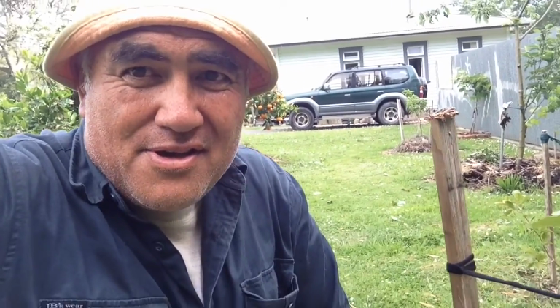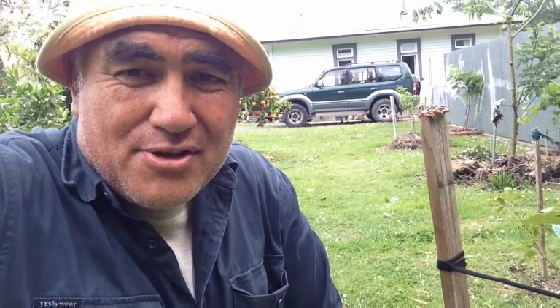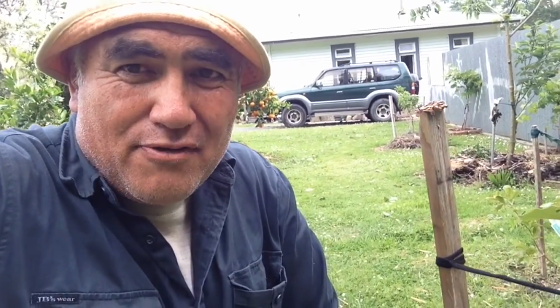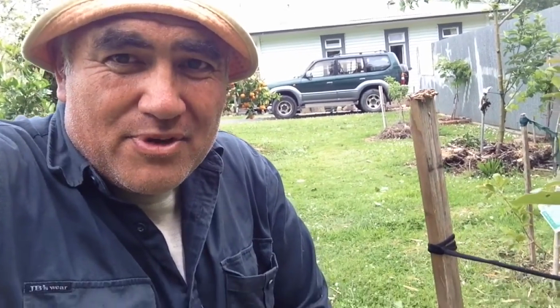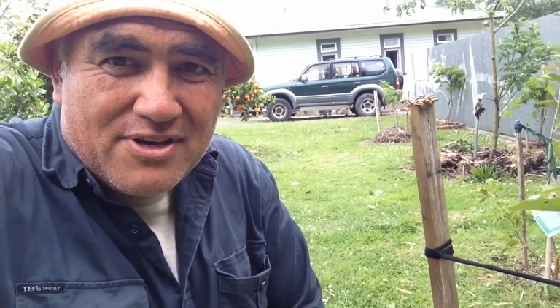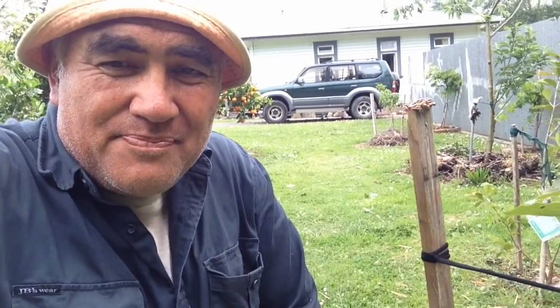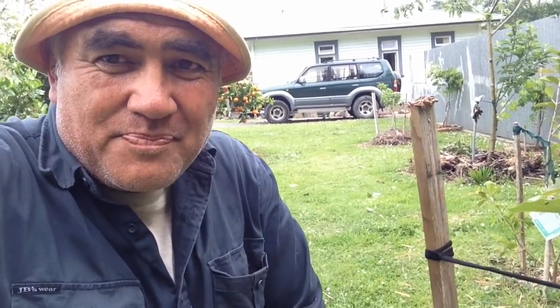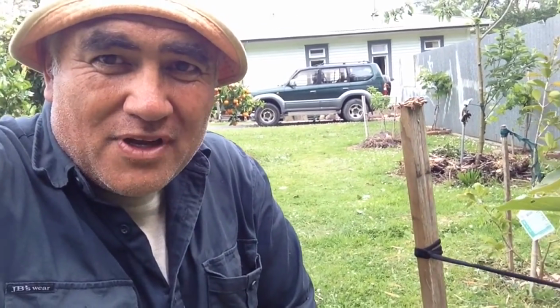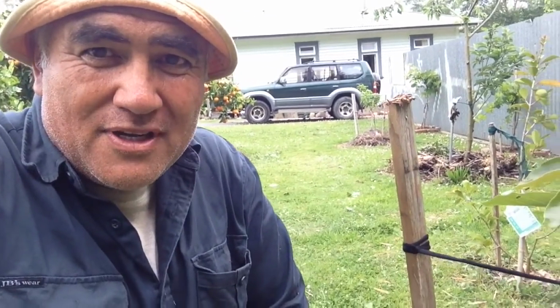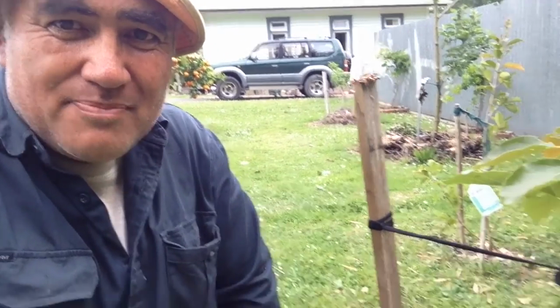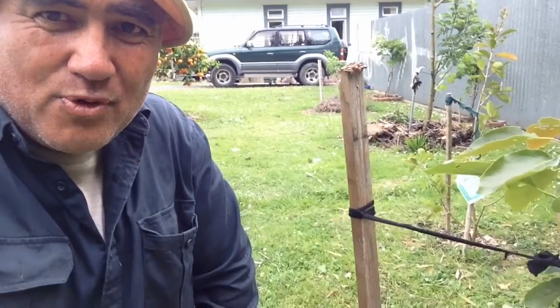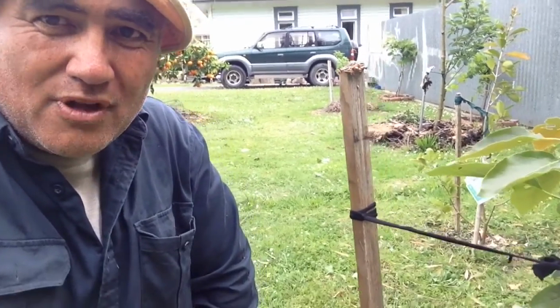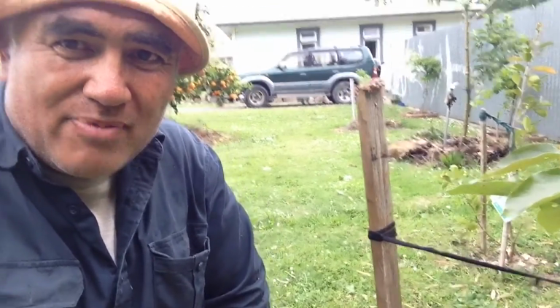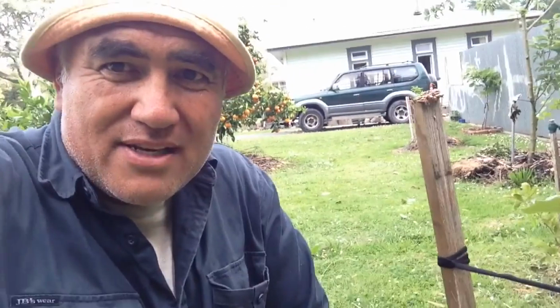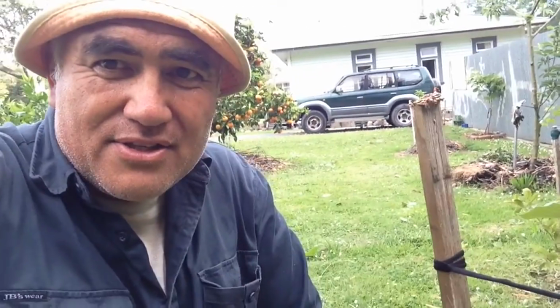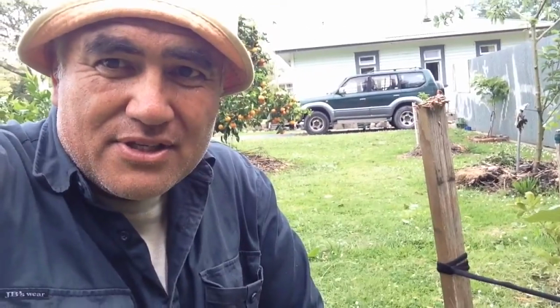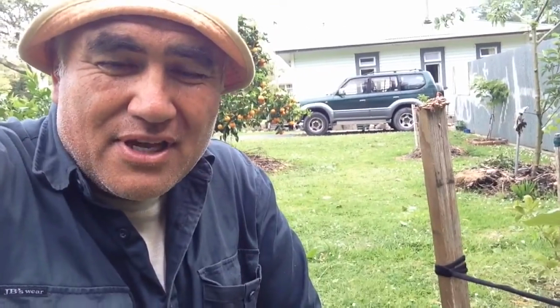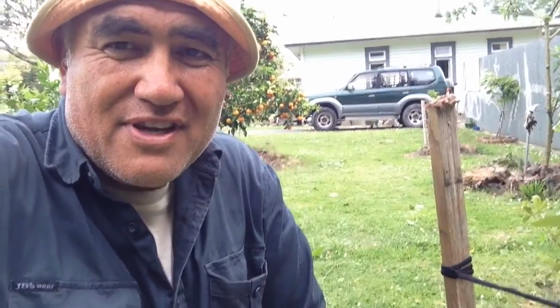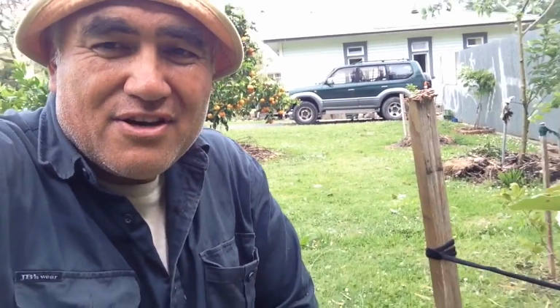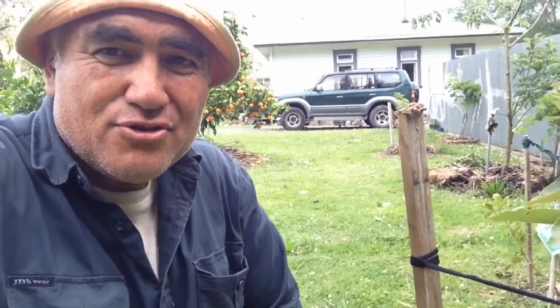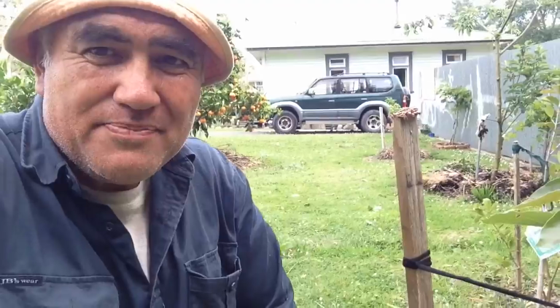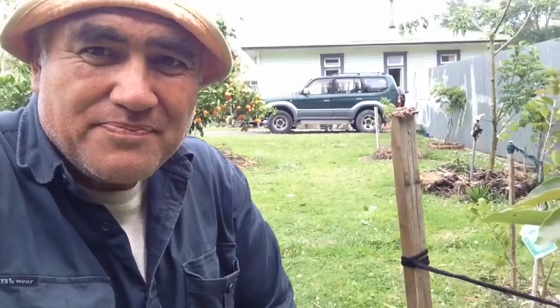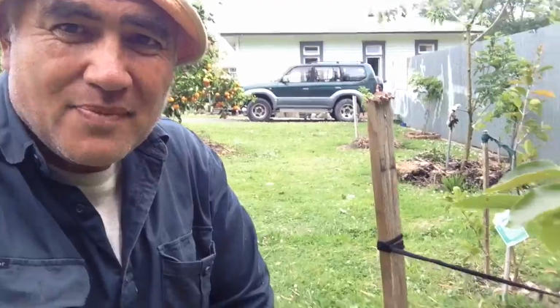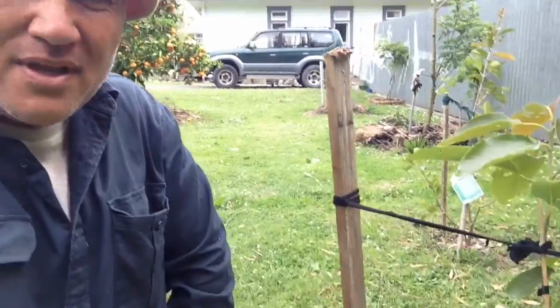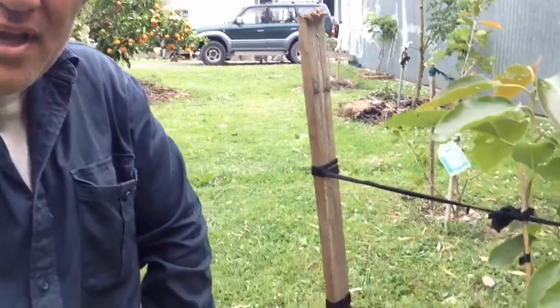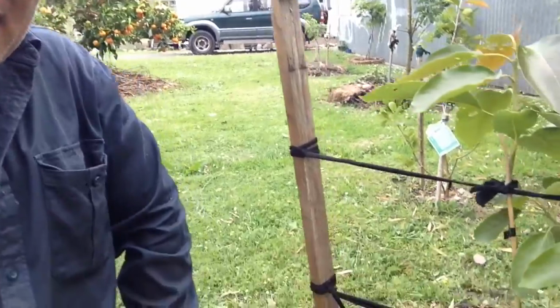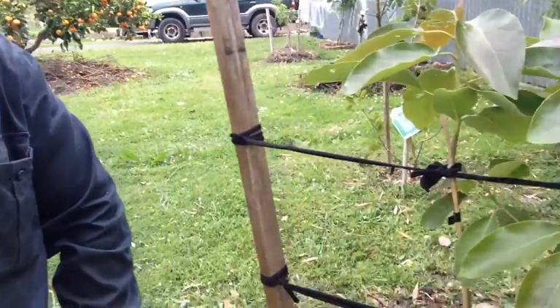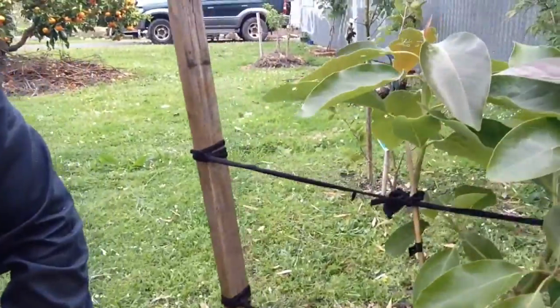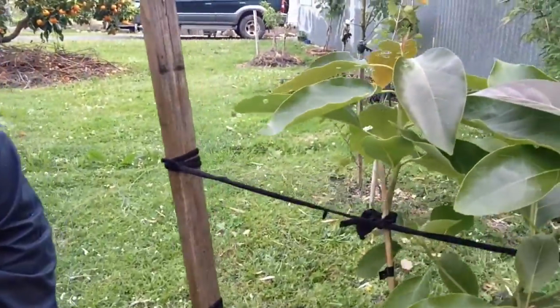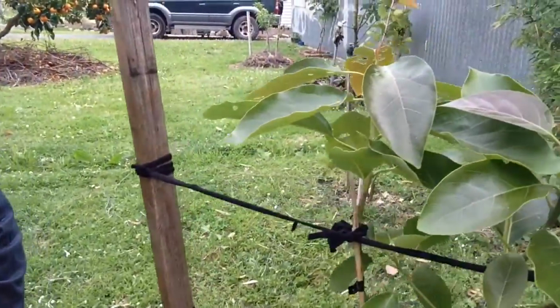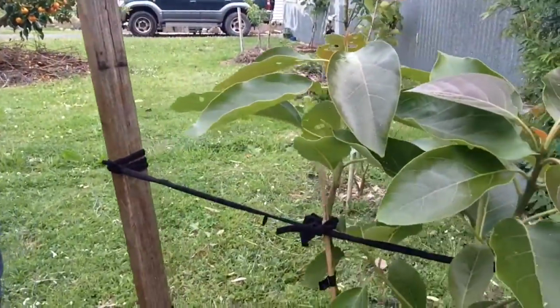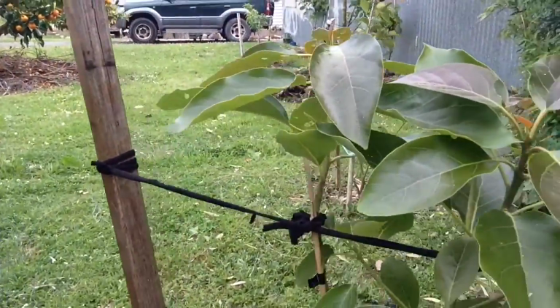Kia ora from the garden! I've planted this avocado tree, and here we go.